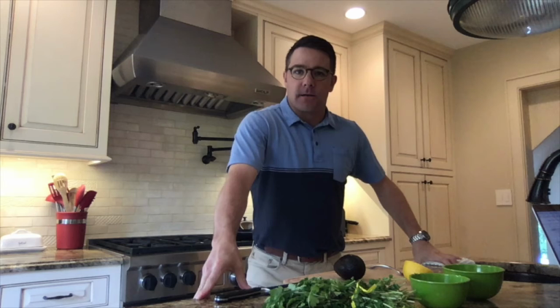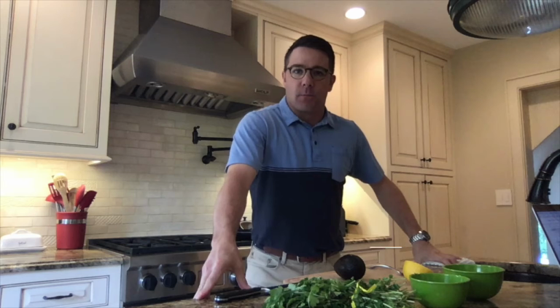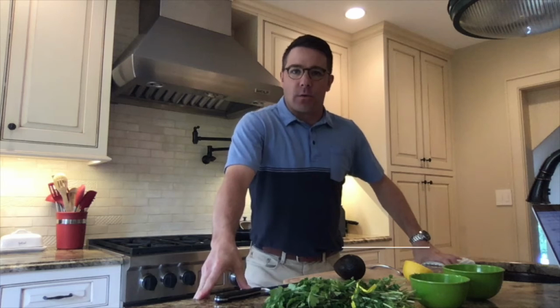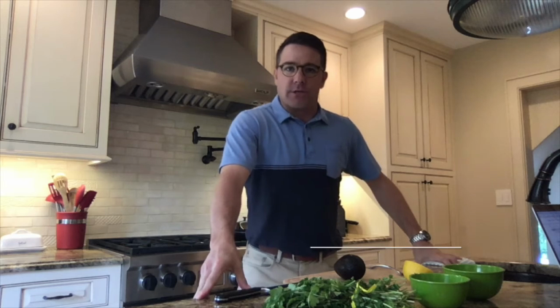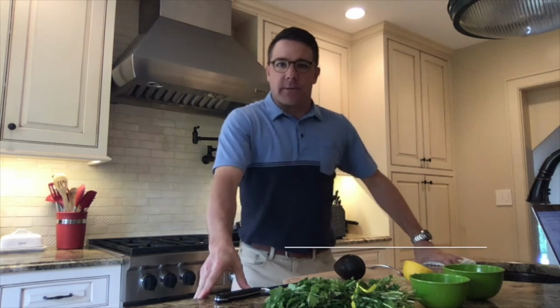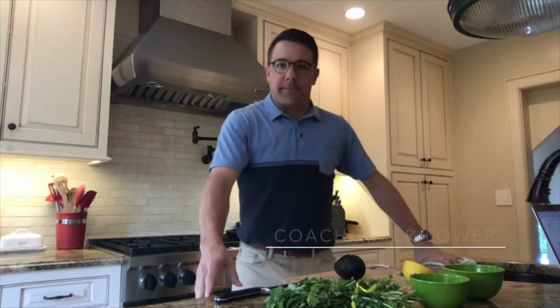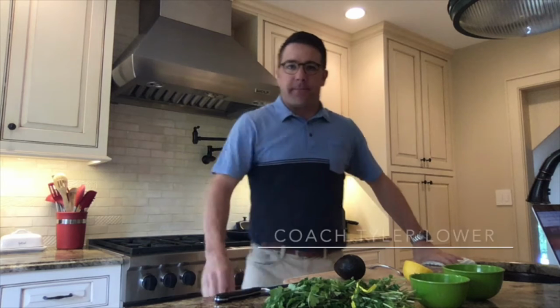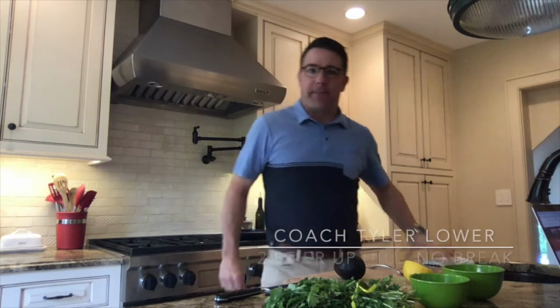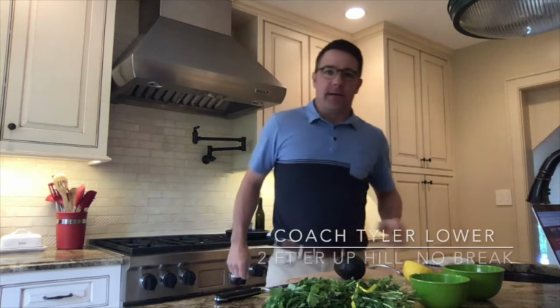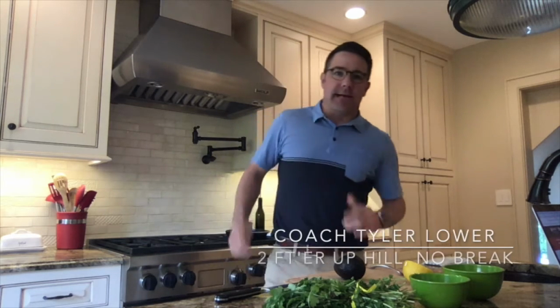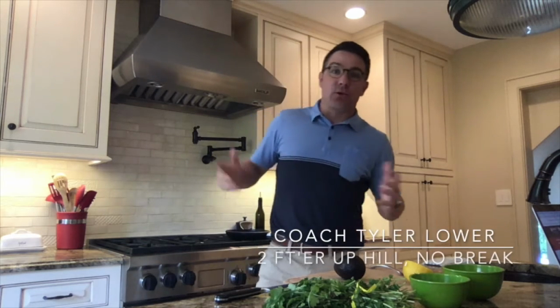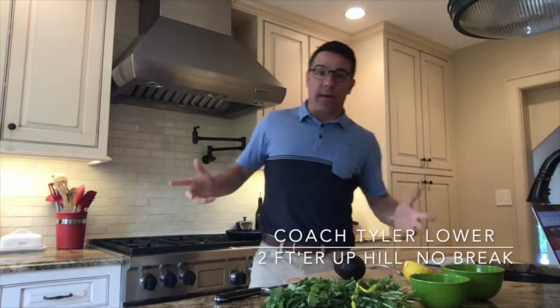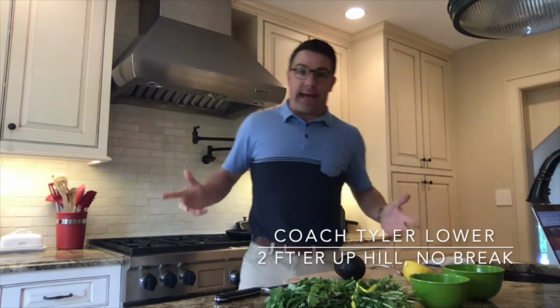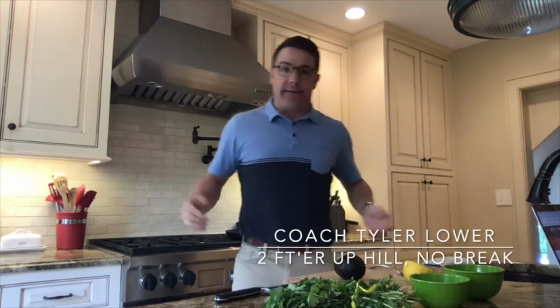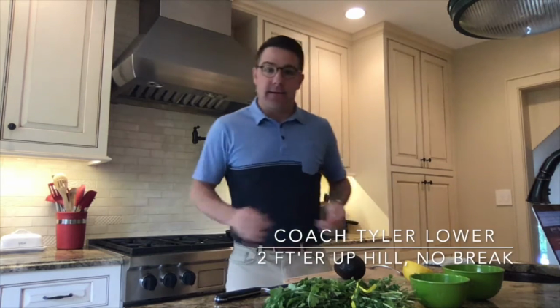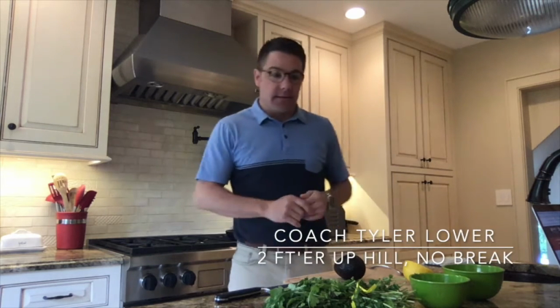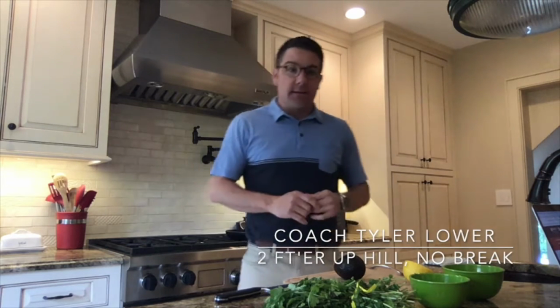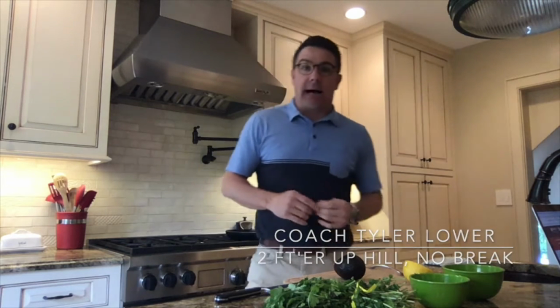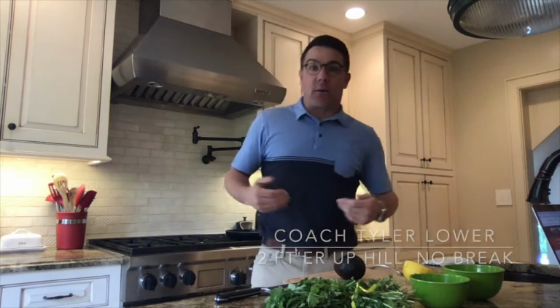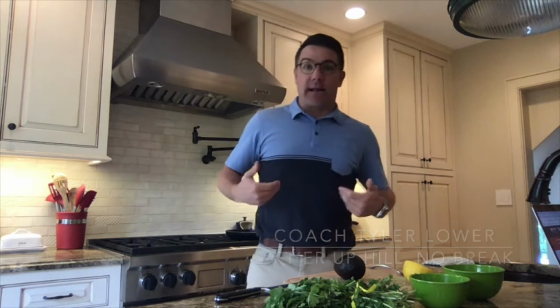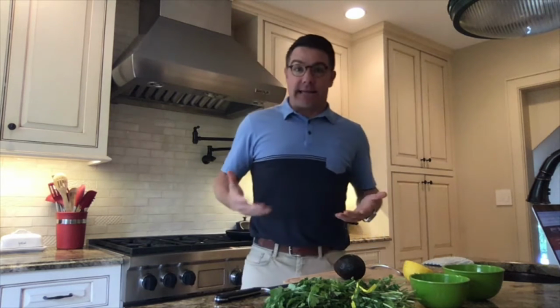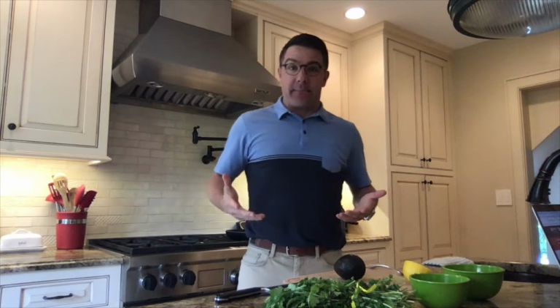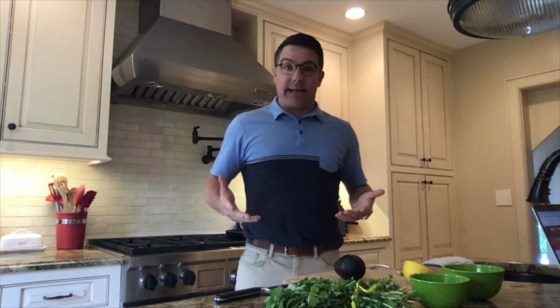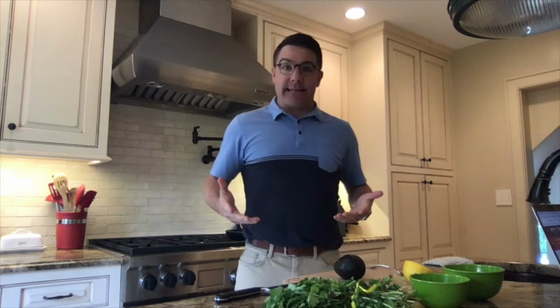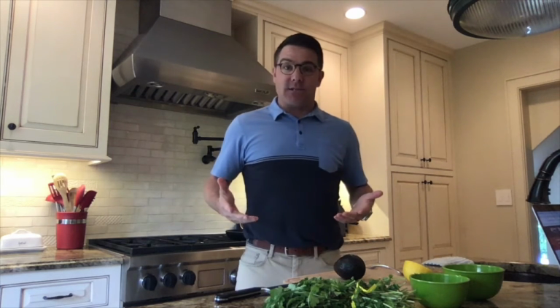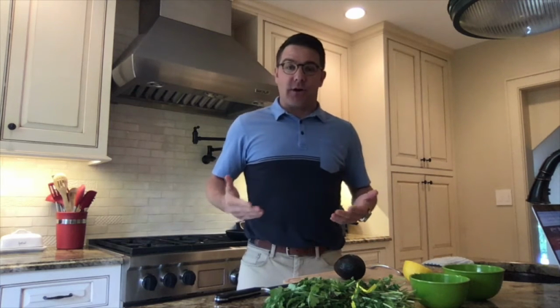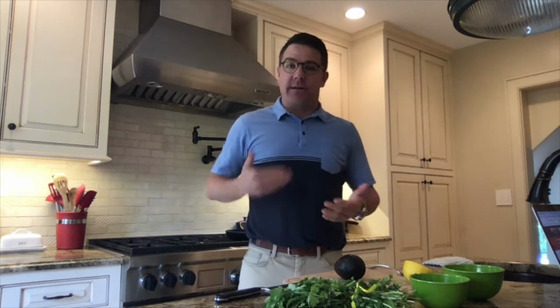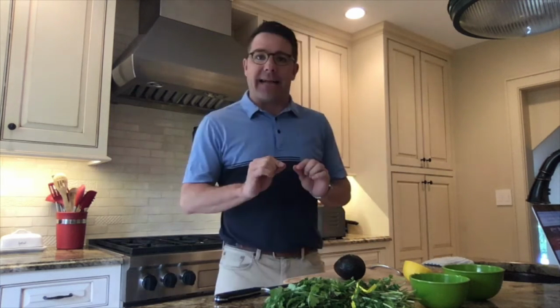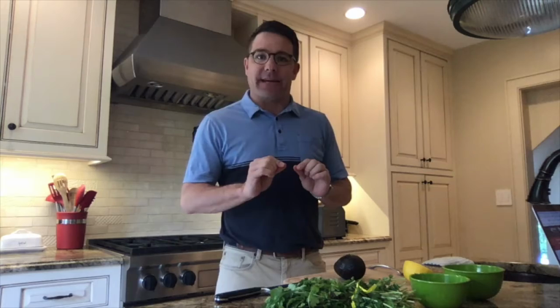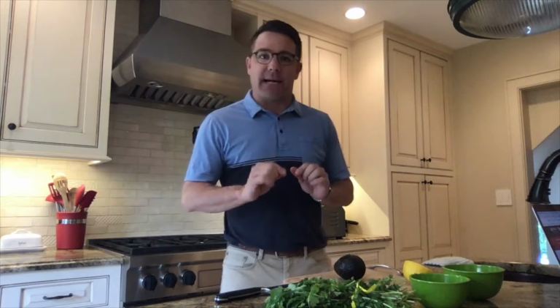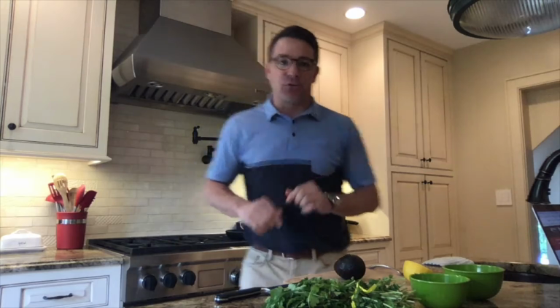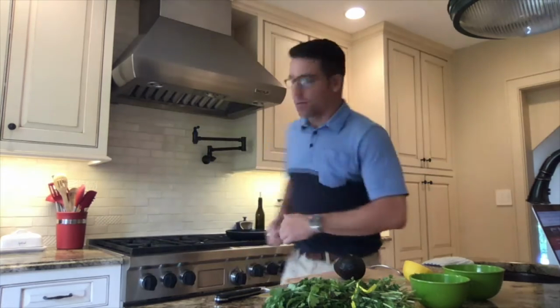Good morning, gentlemen. It's the weekend. How do I like to get my day started? Avocado toast.